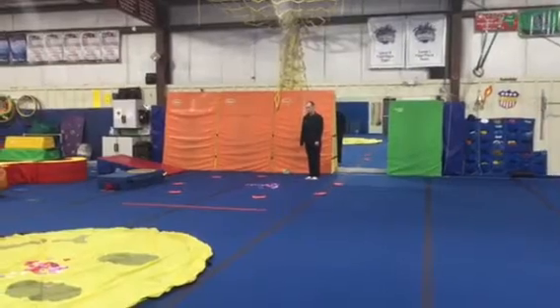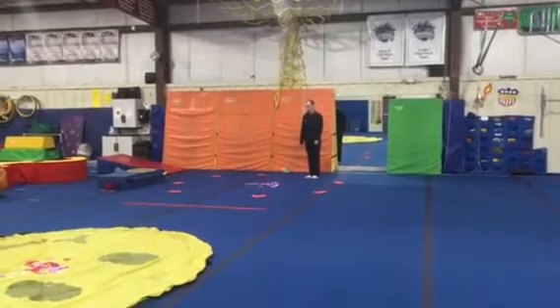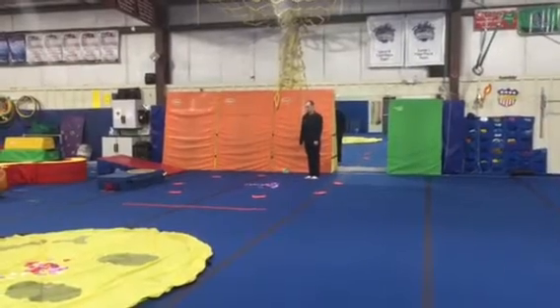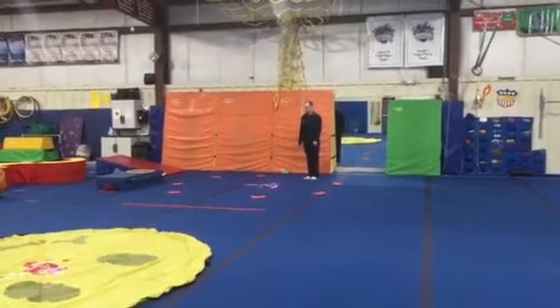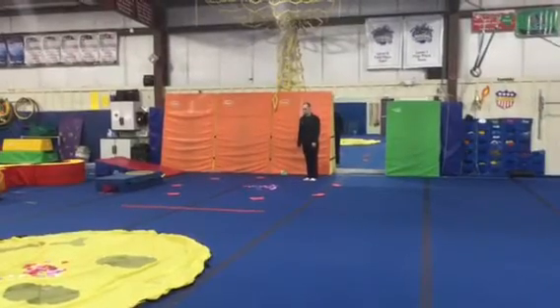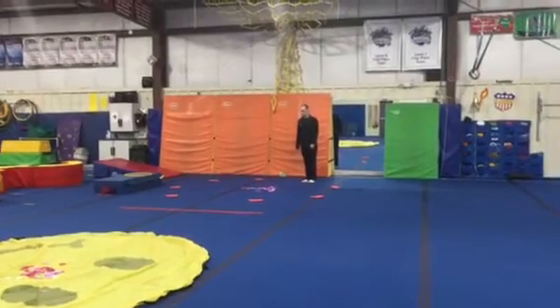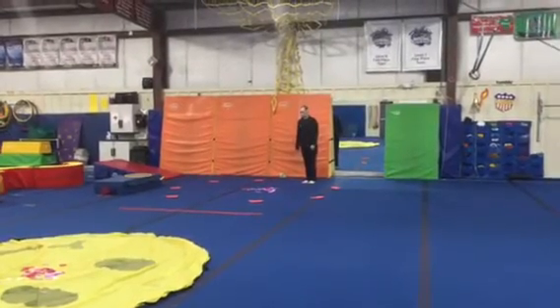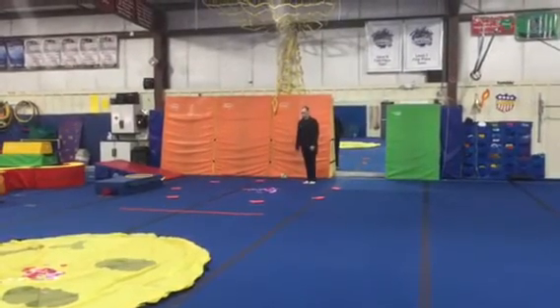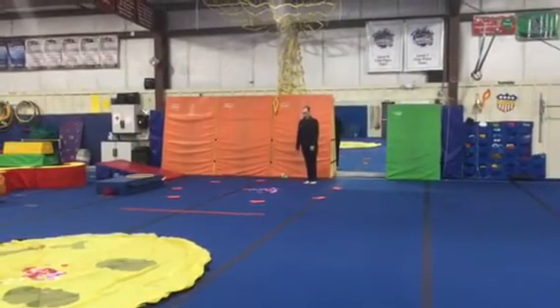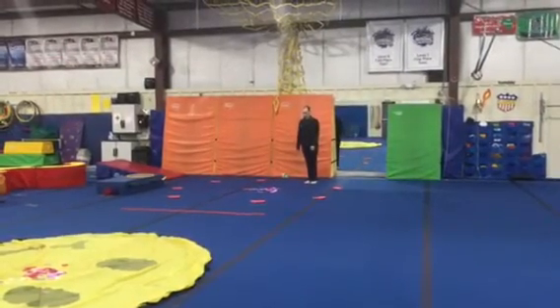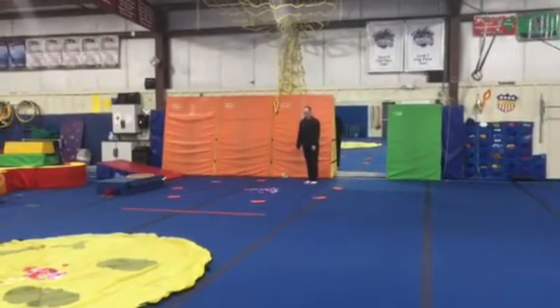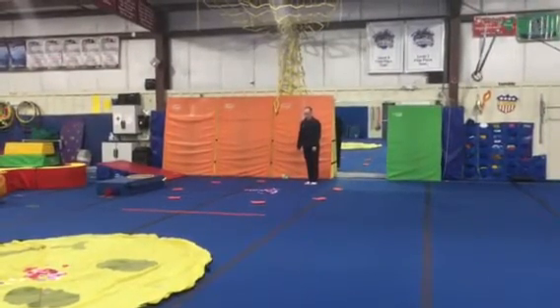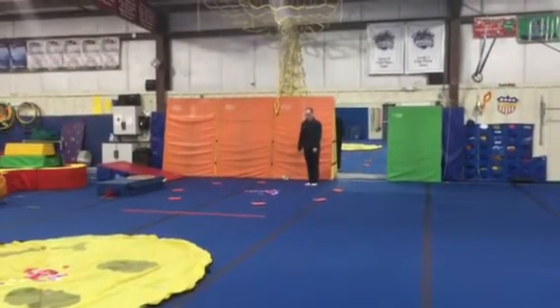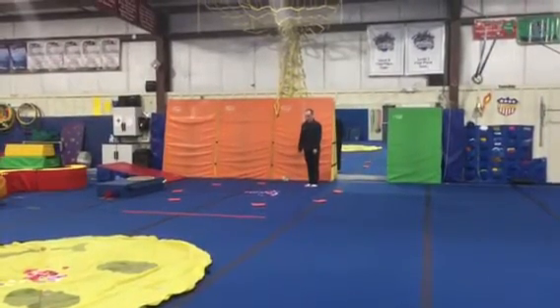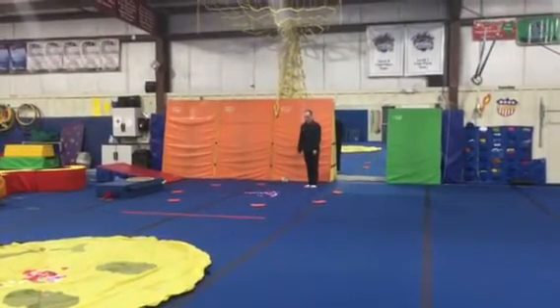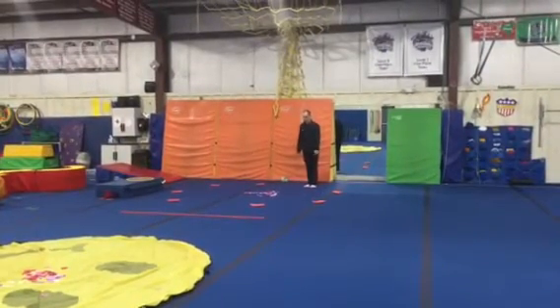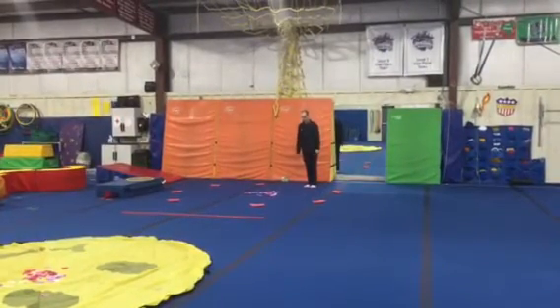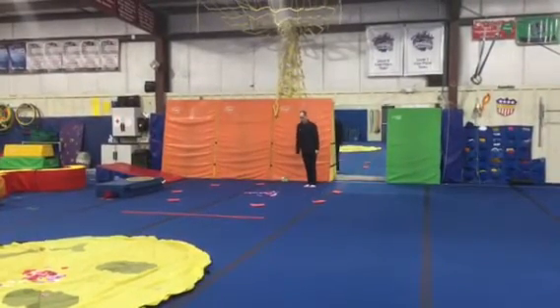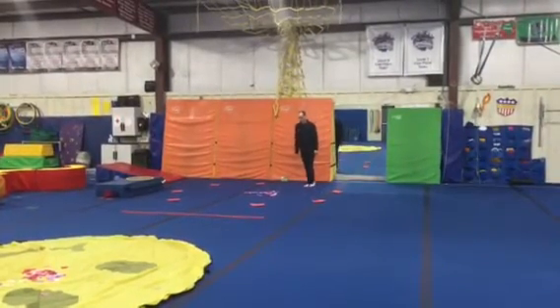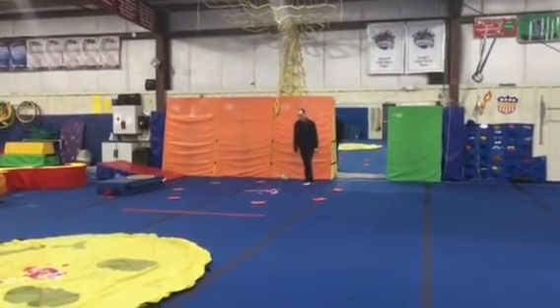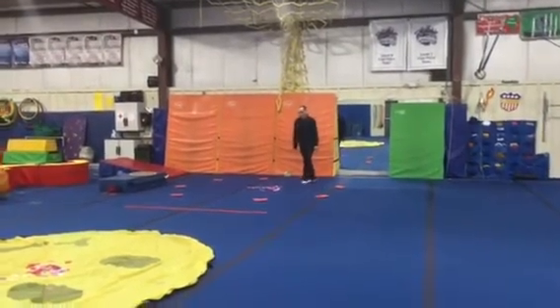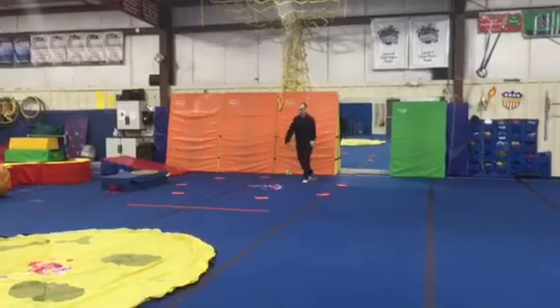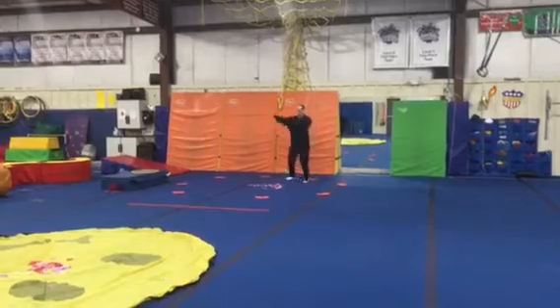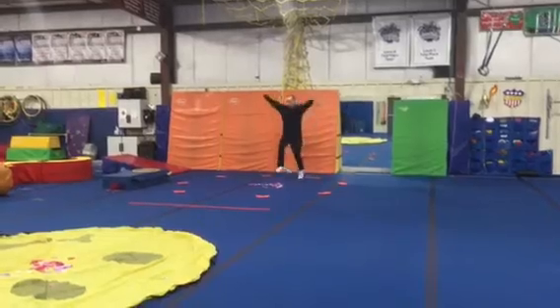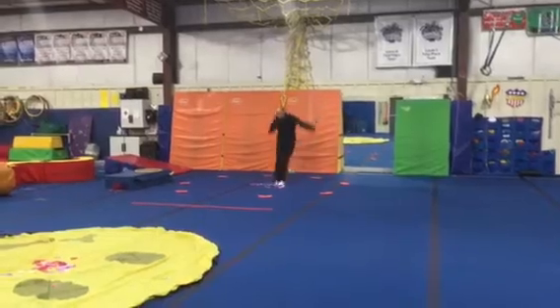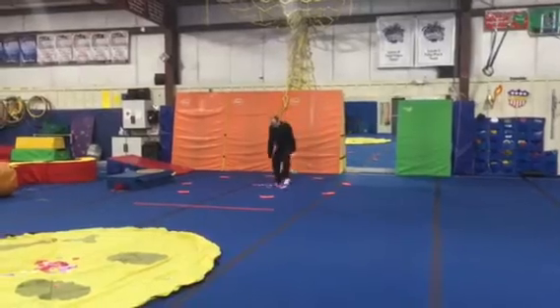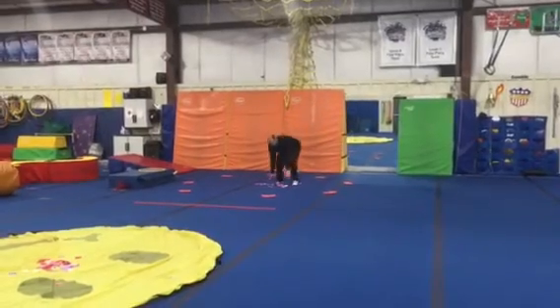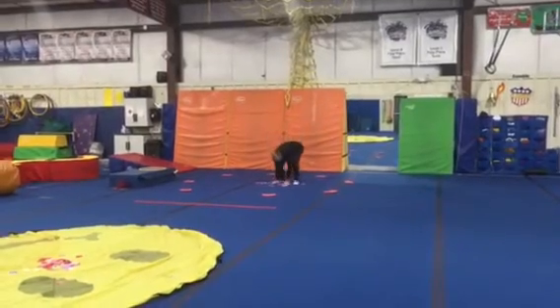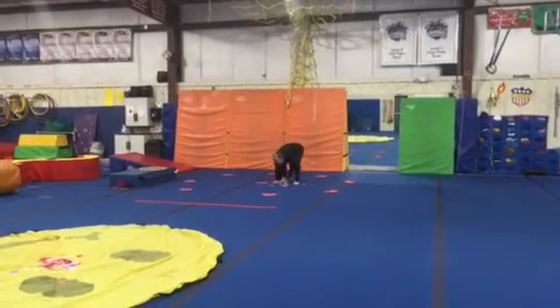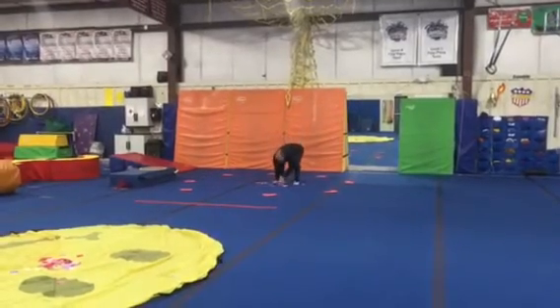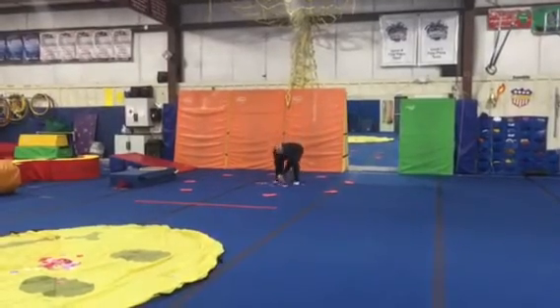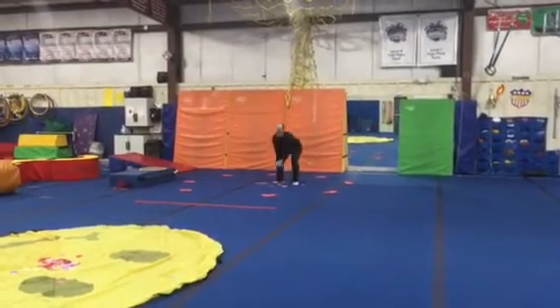For our attendance activity, each student is going to jump in the middle in the pile of hearts, throw them up, and say Happy Valentine's Day.